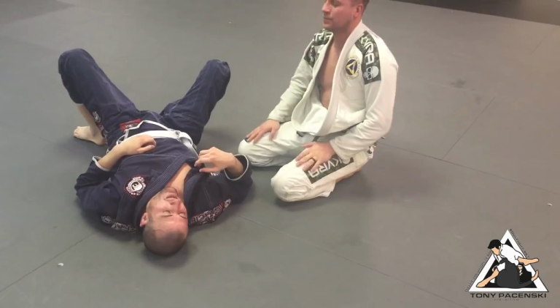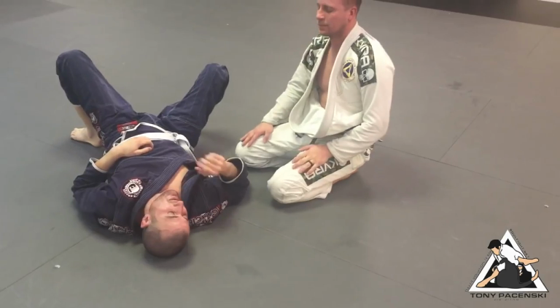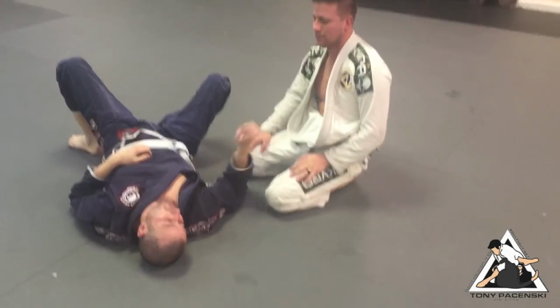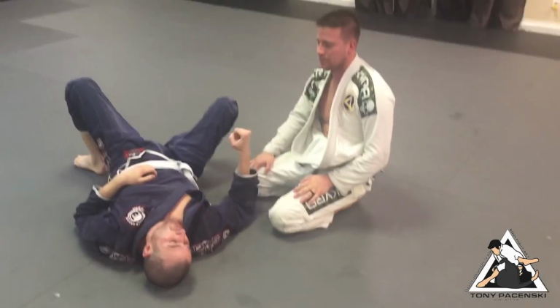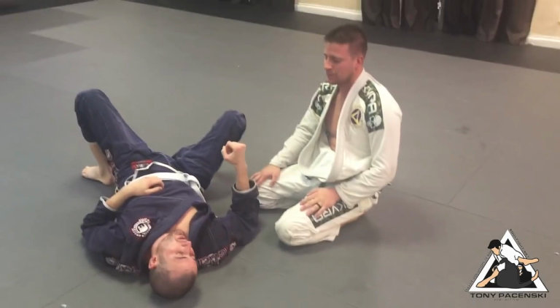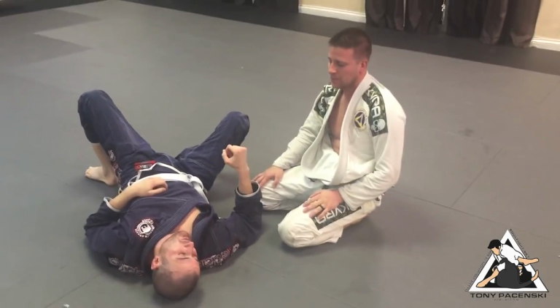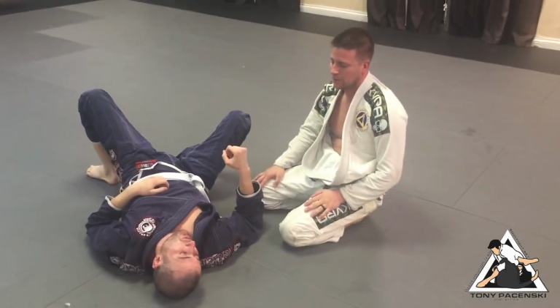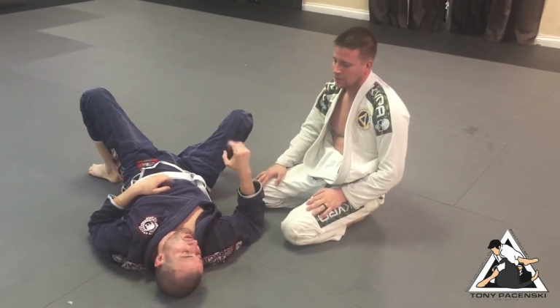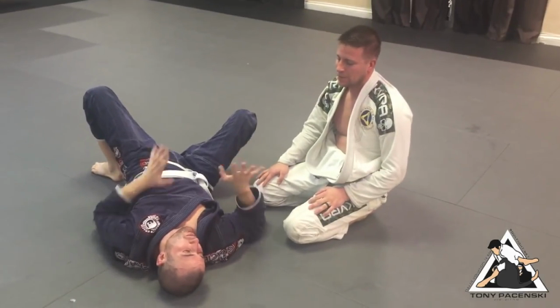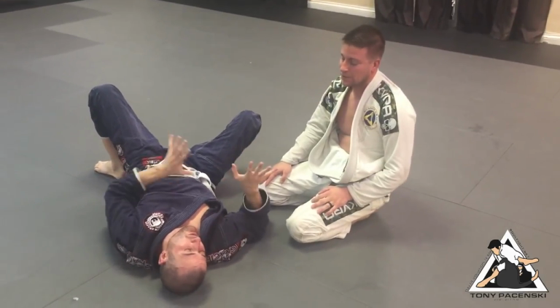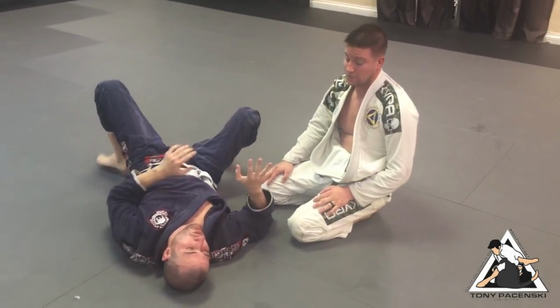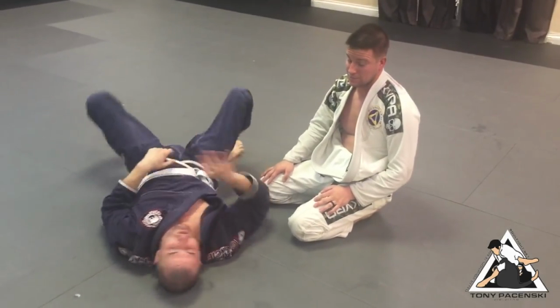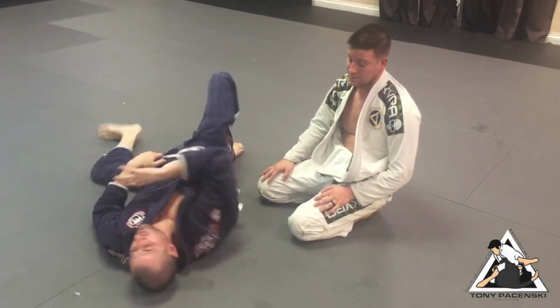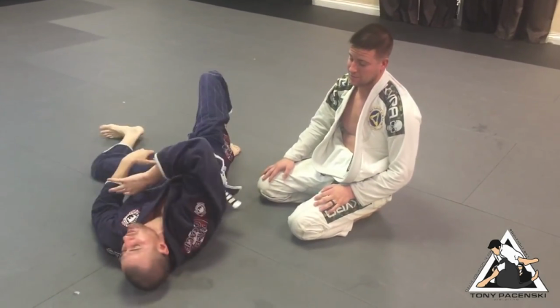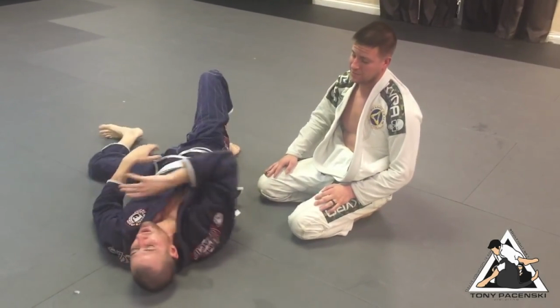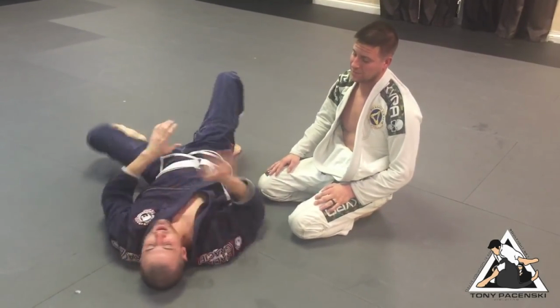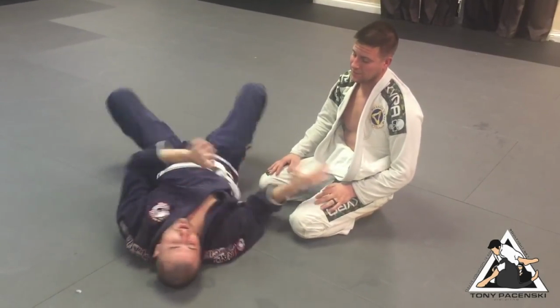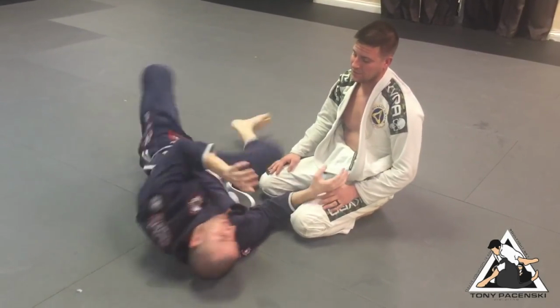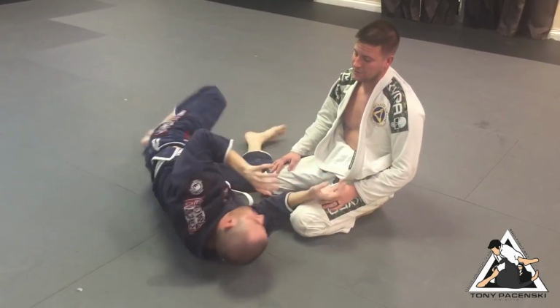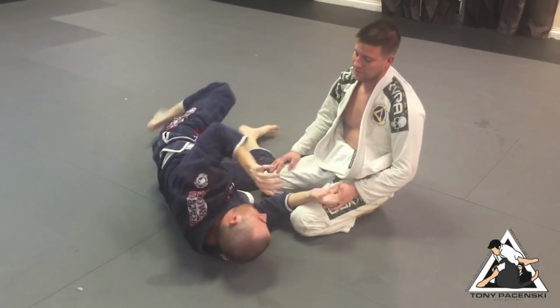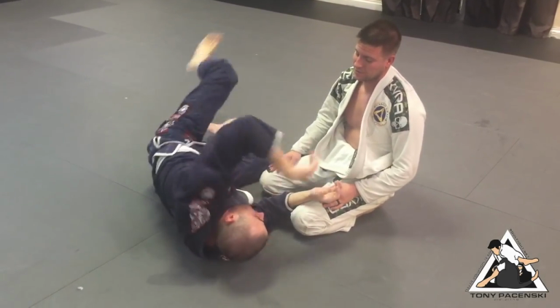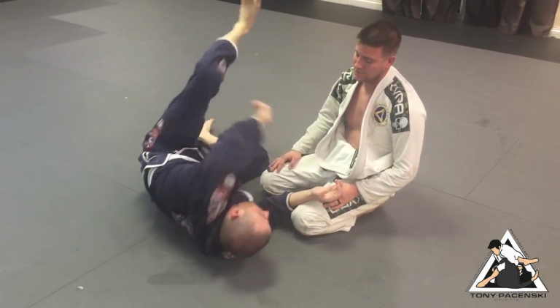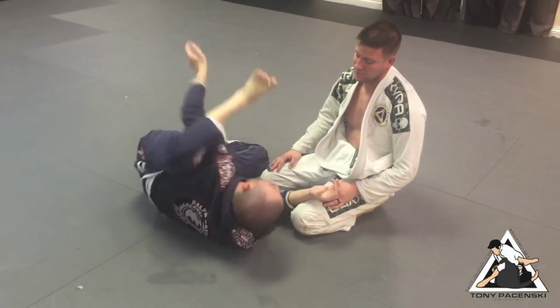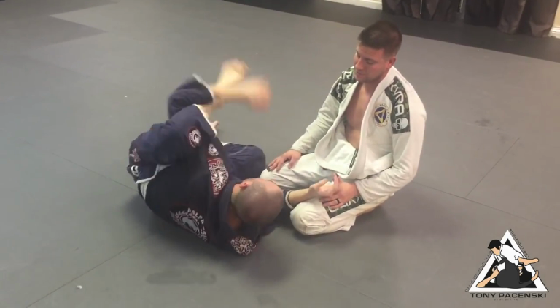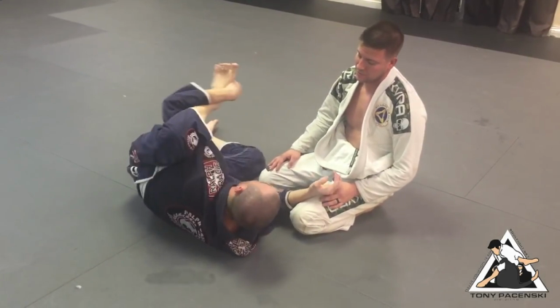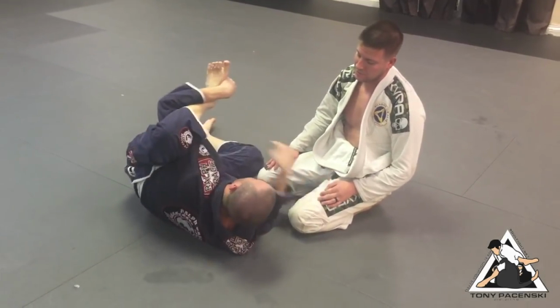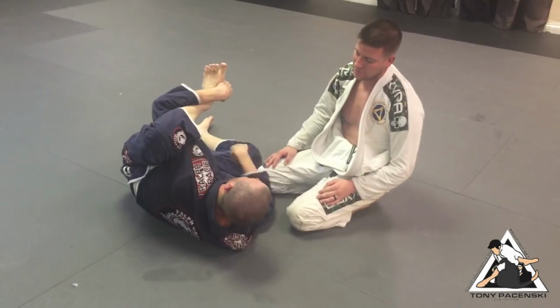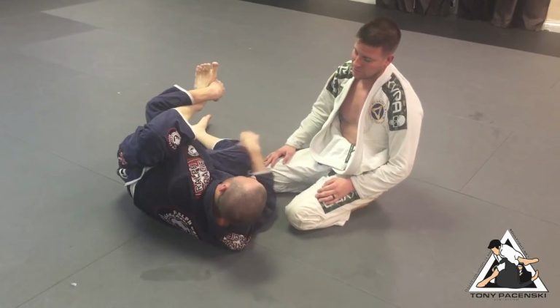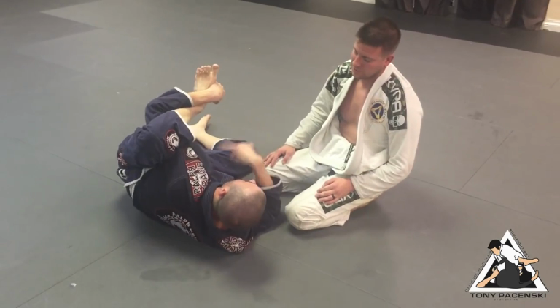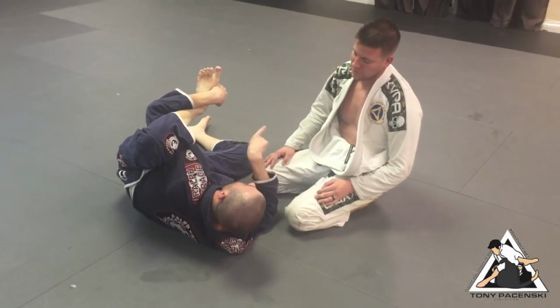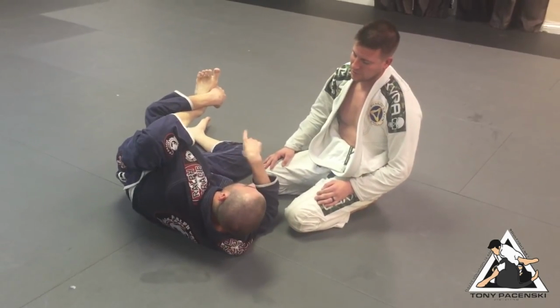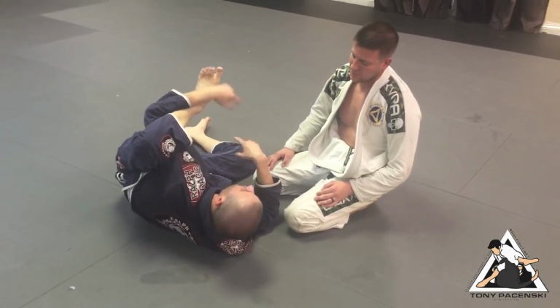That's the inverse buggy choke. The buggy choke is a different move. Inverse buggy, you turn towards from either under half or under side control.